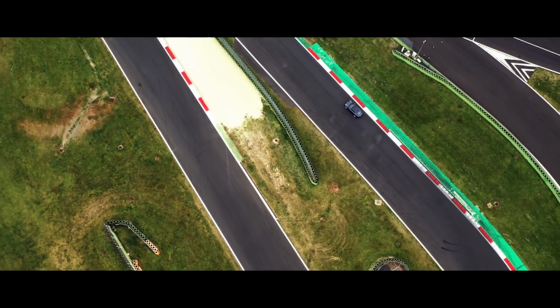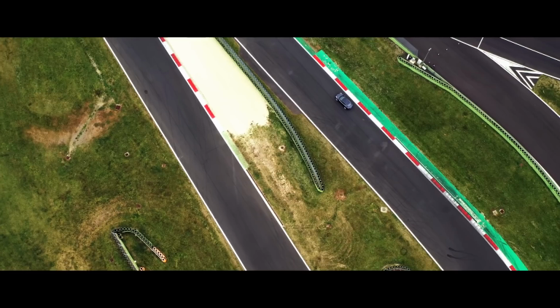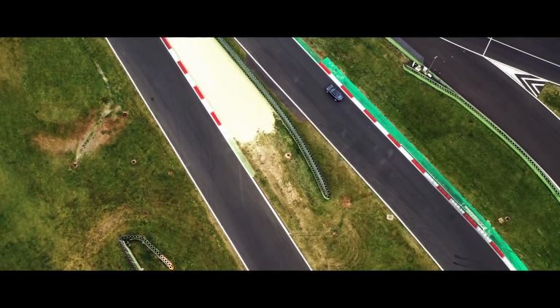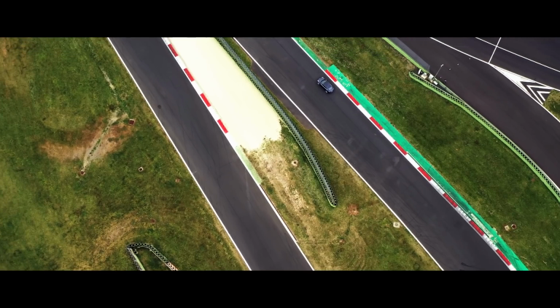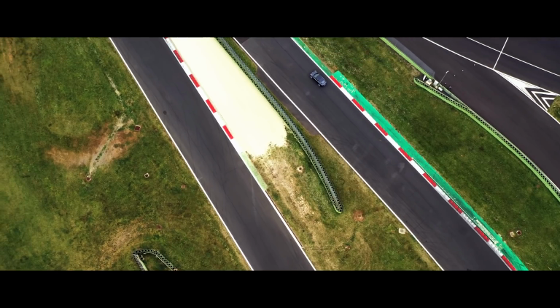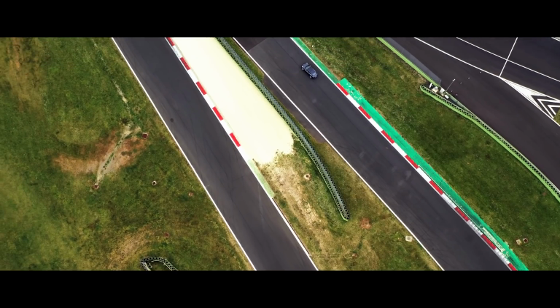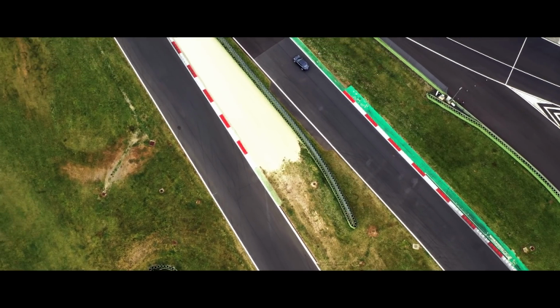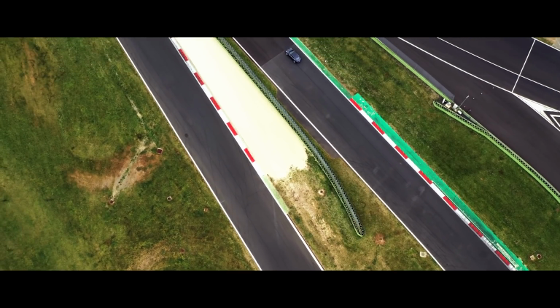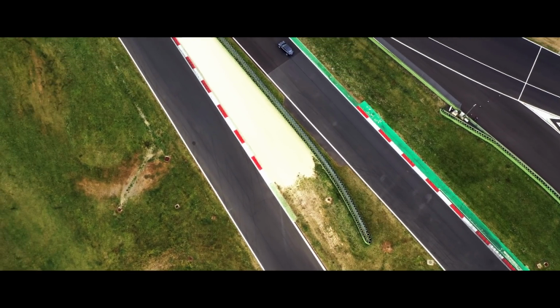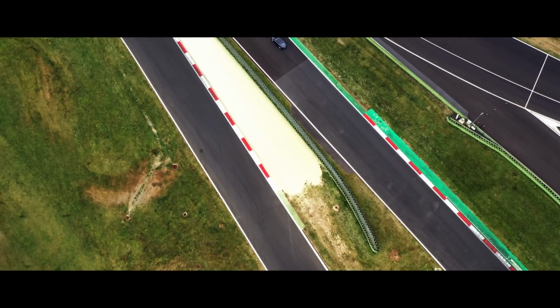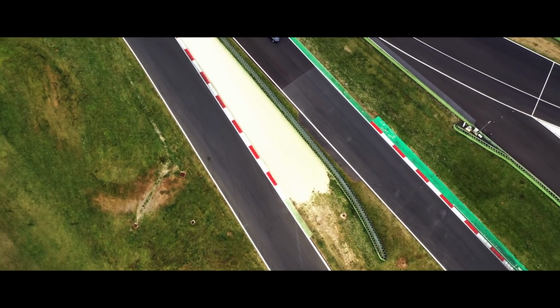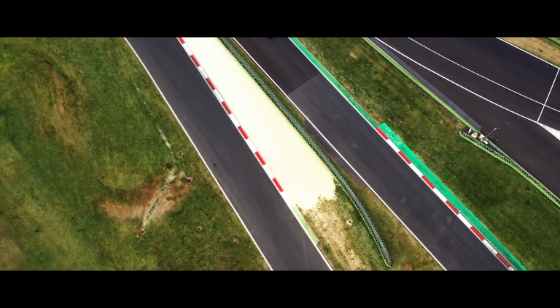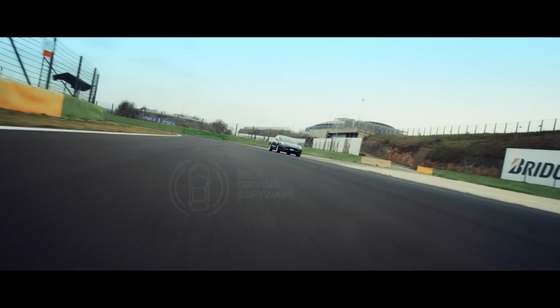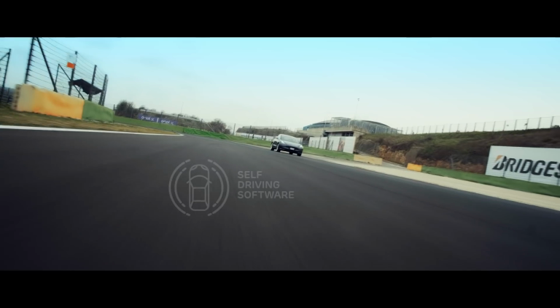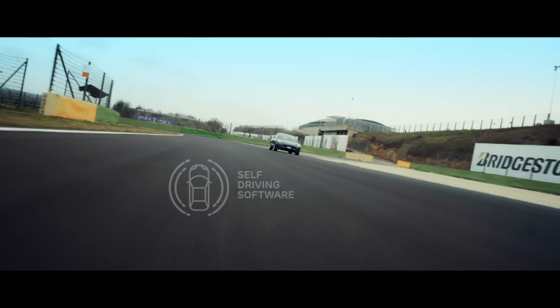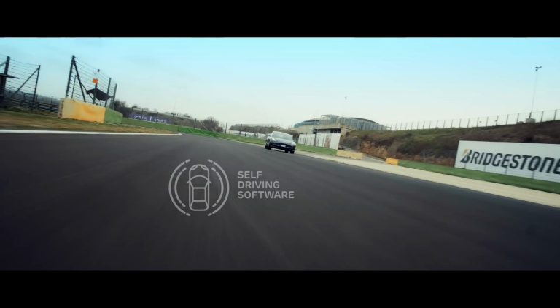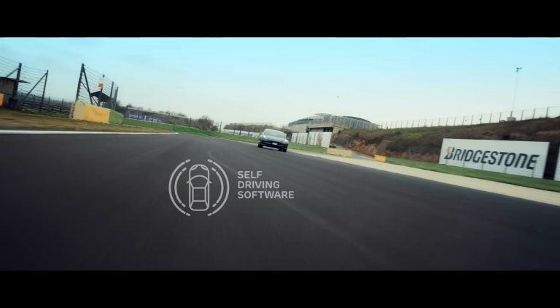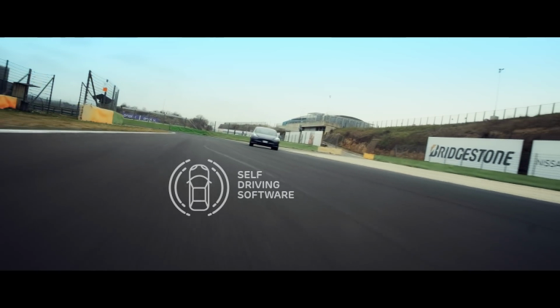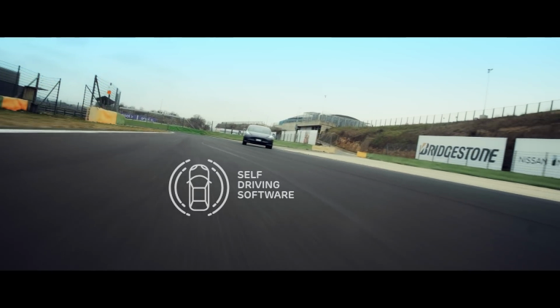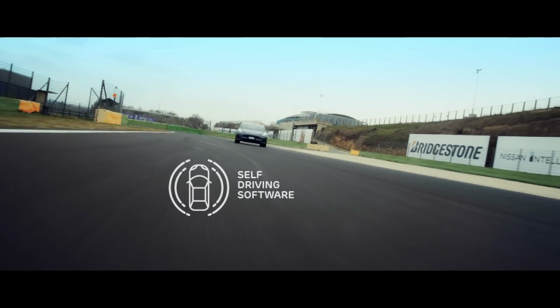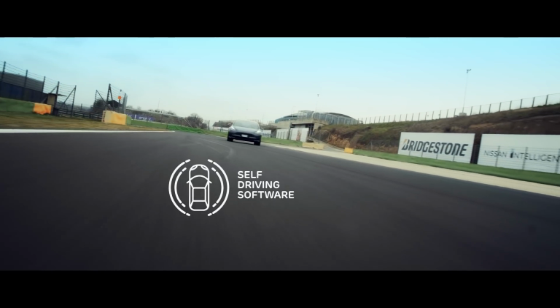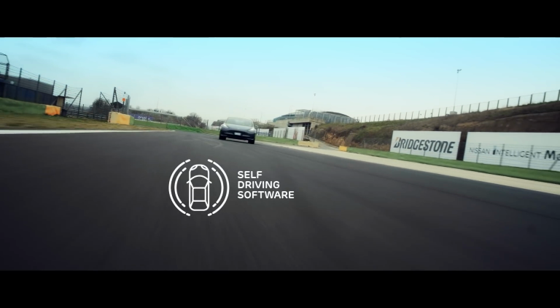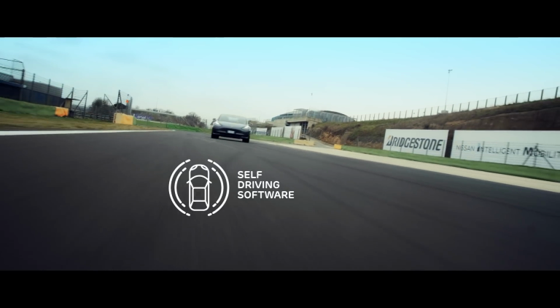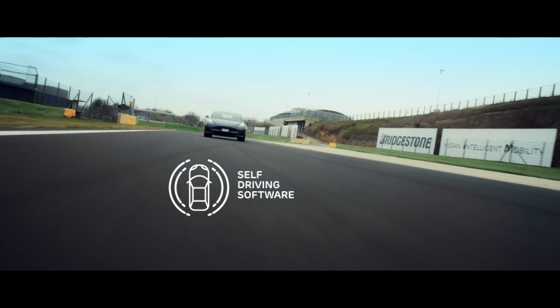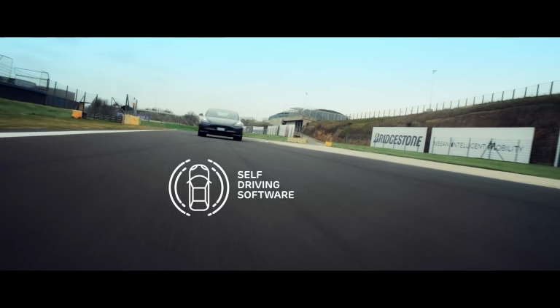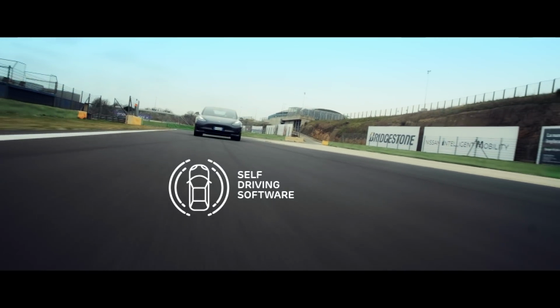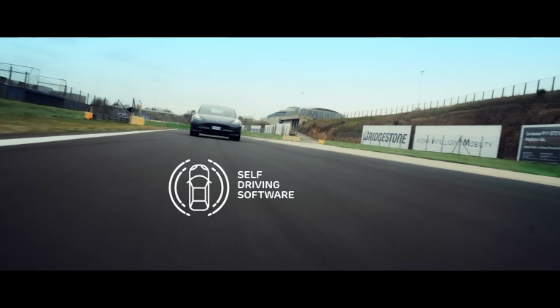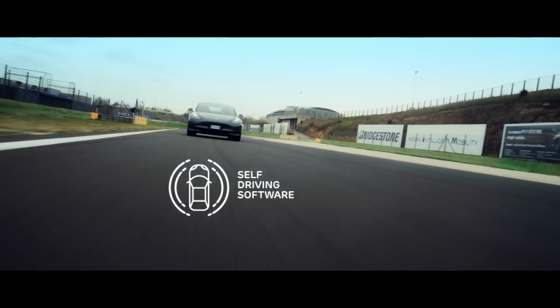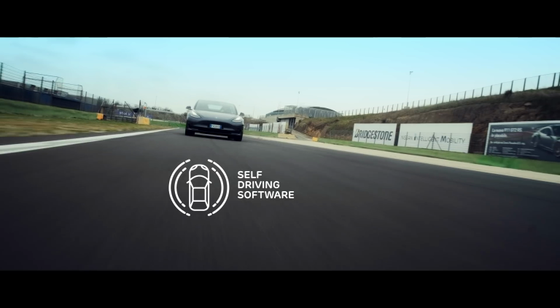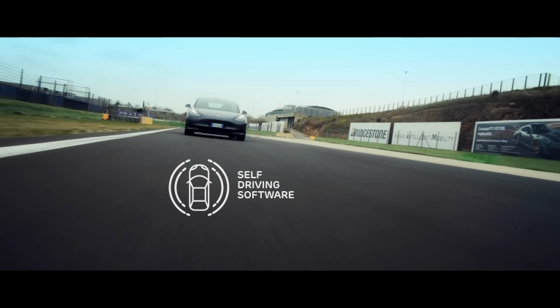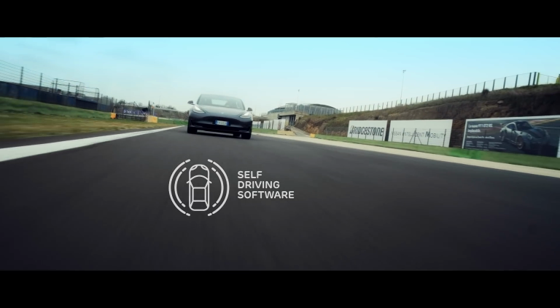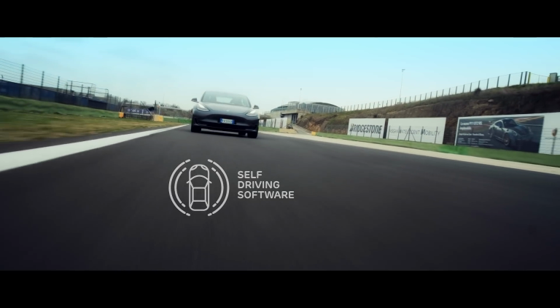Tesla stated that the Model 3 carries full self-driving hardware to be optionally enabled at a future date.